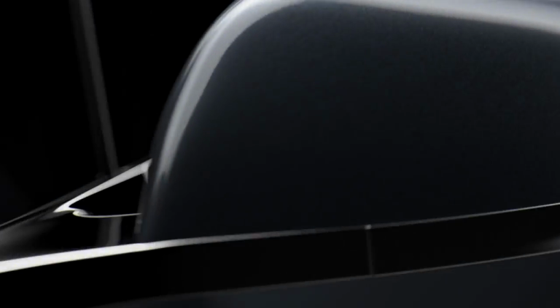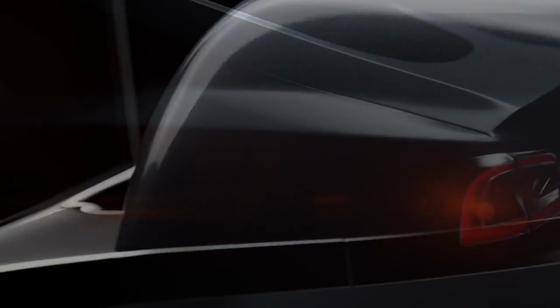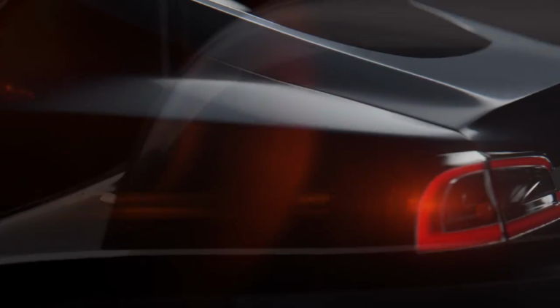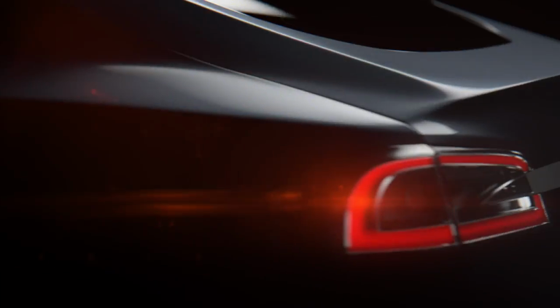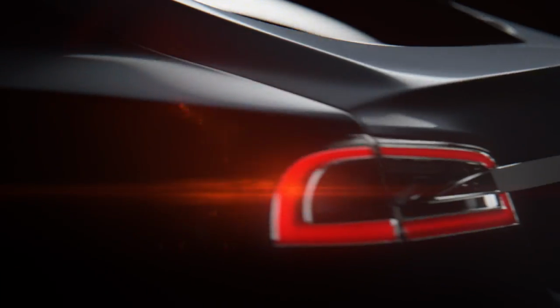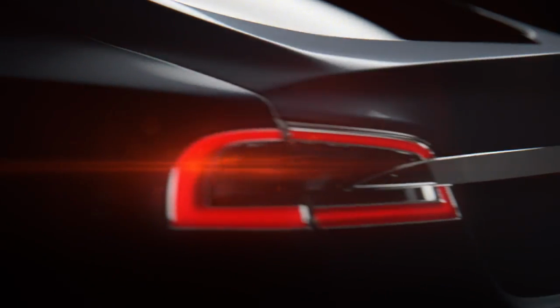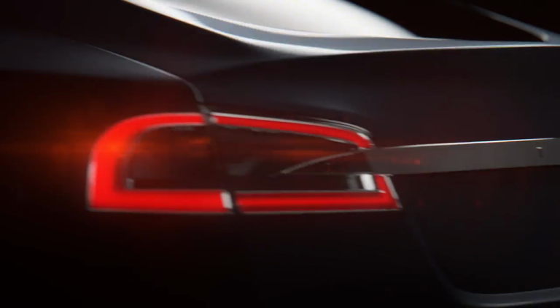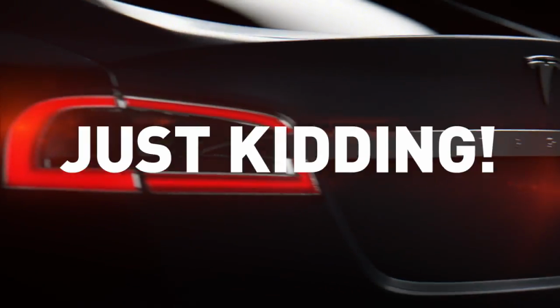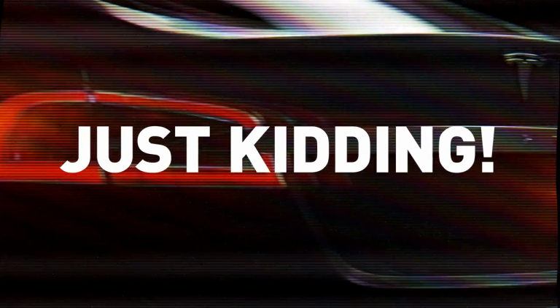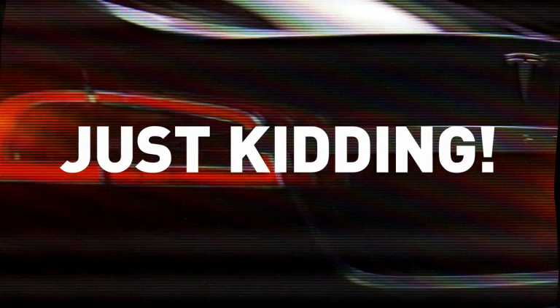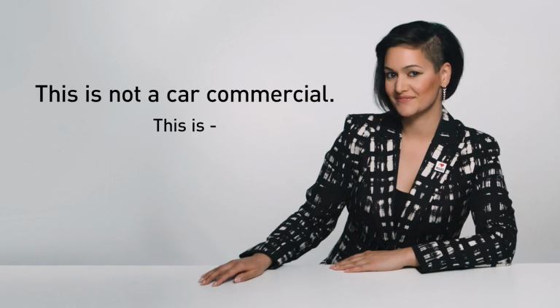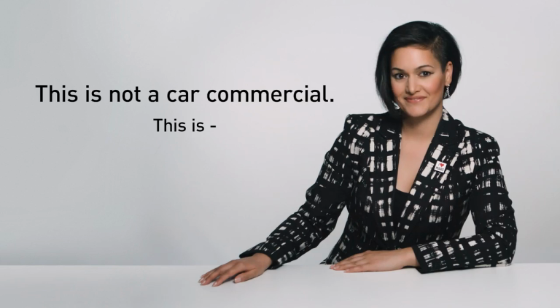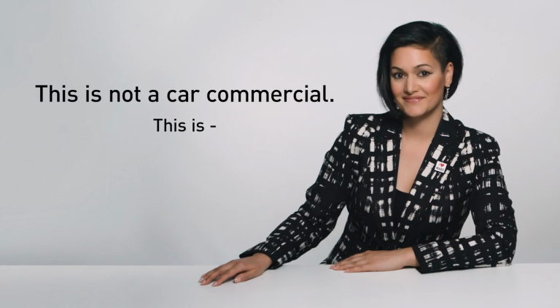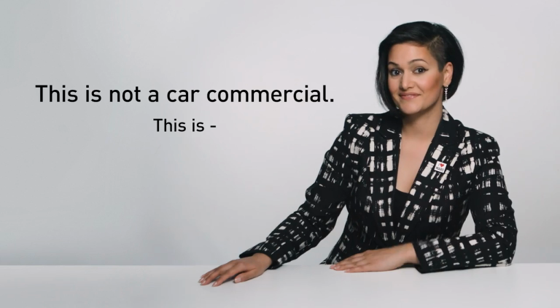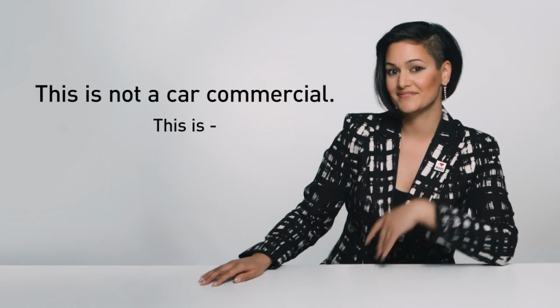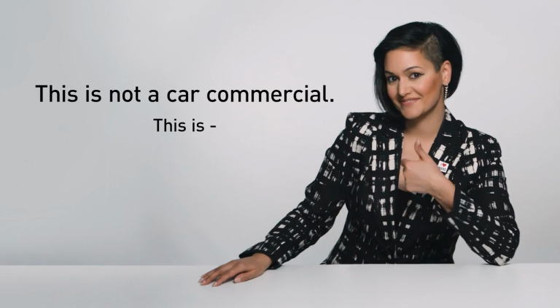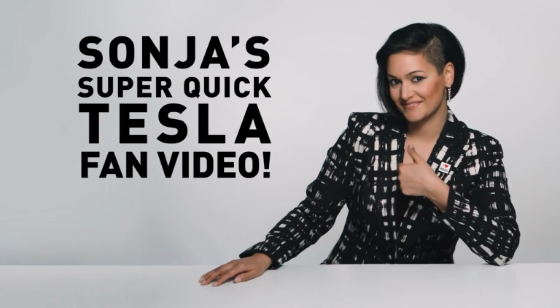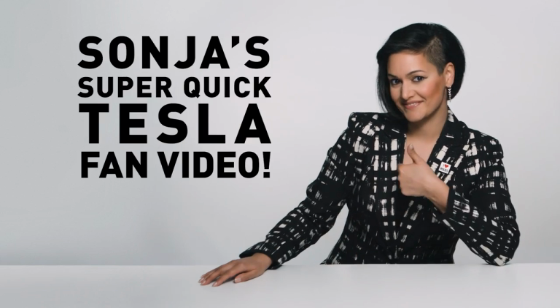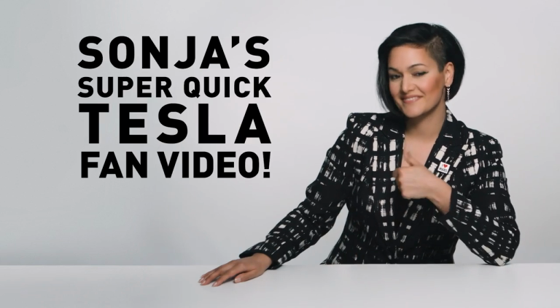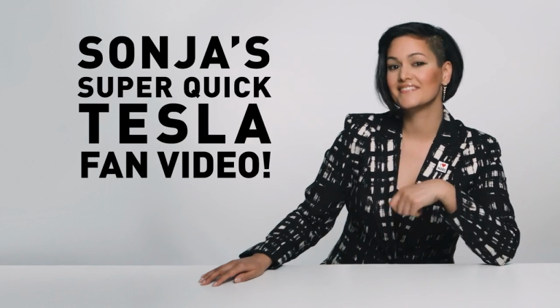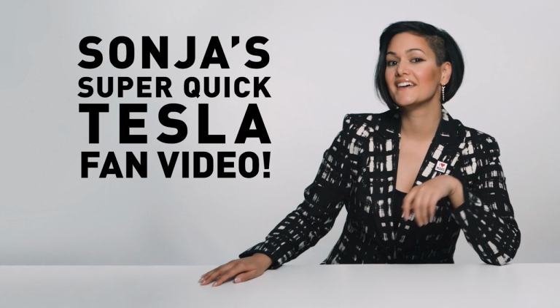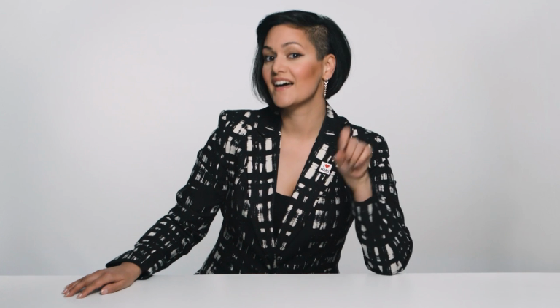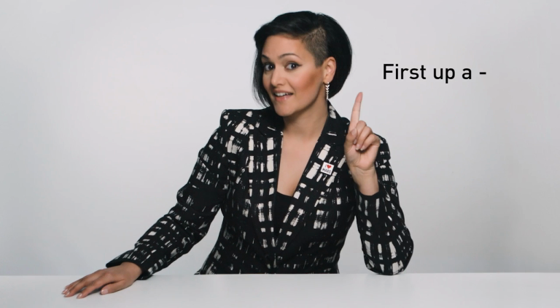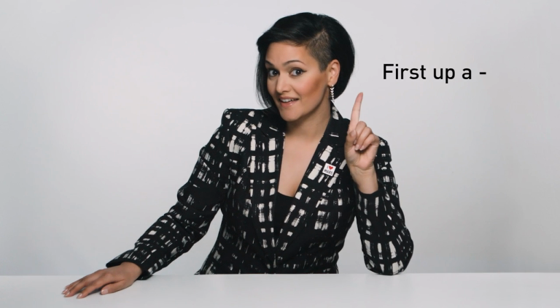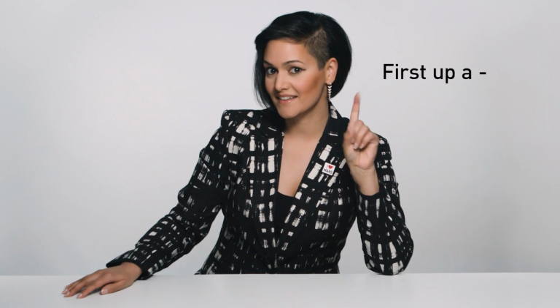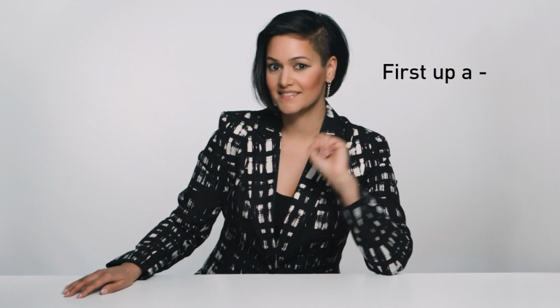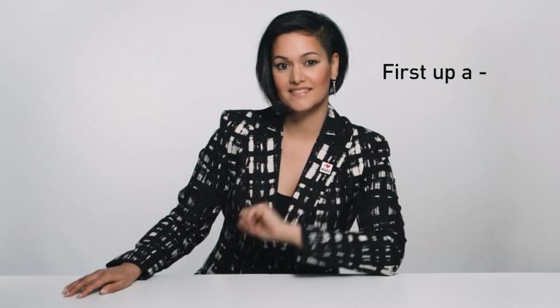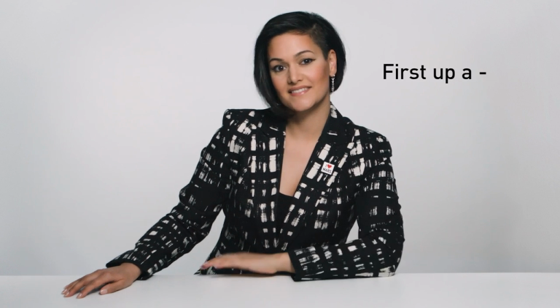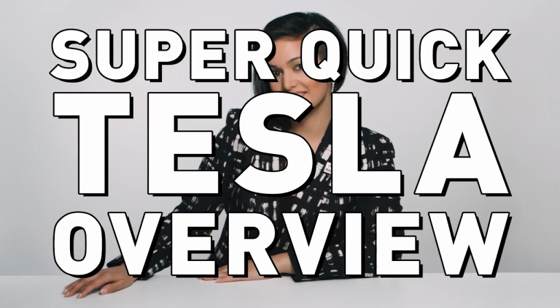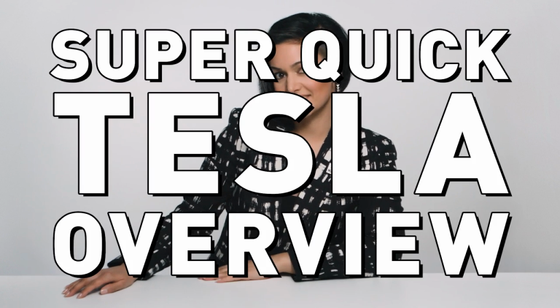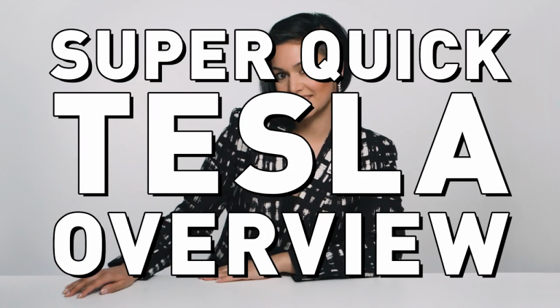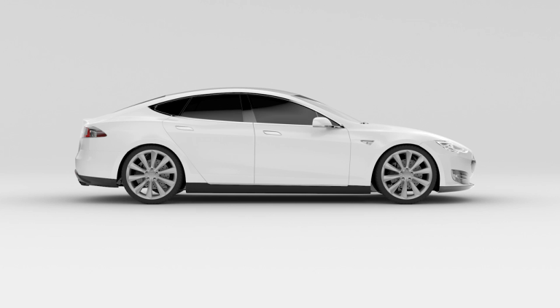Ooh. Car. Just kidding. This is not a car commercial. This is Sonya's super quick Tesla fan video. First up, a super quick Tesla overview.